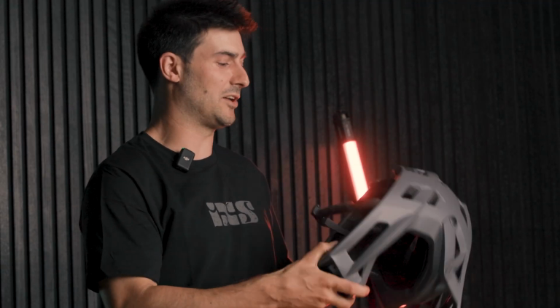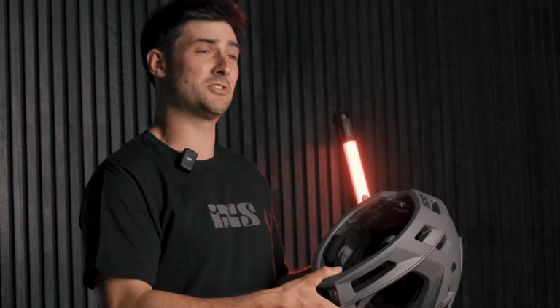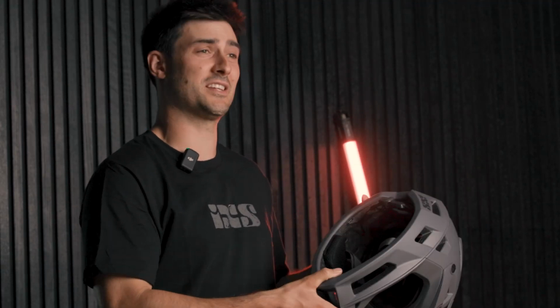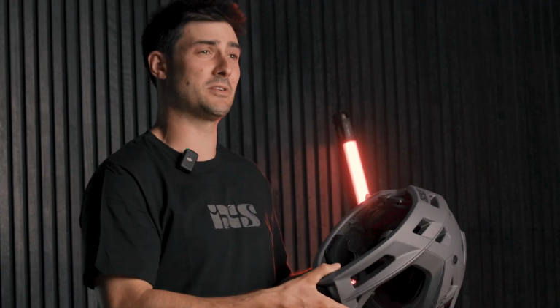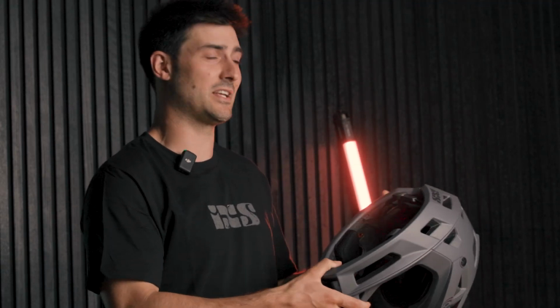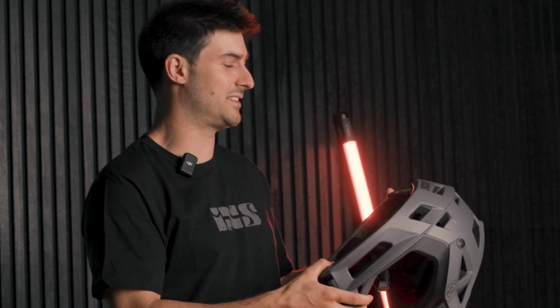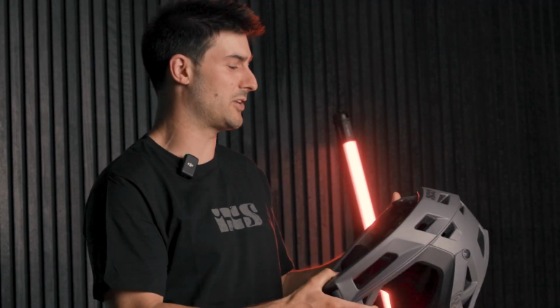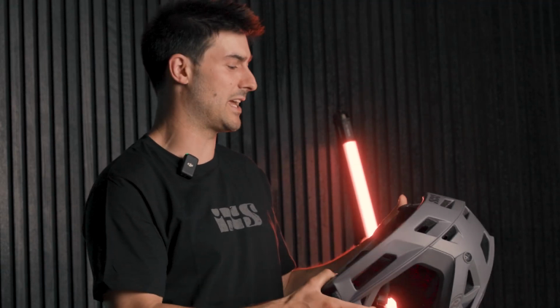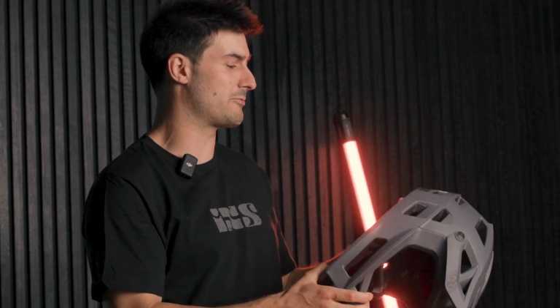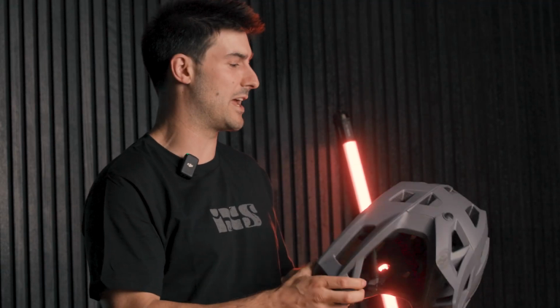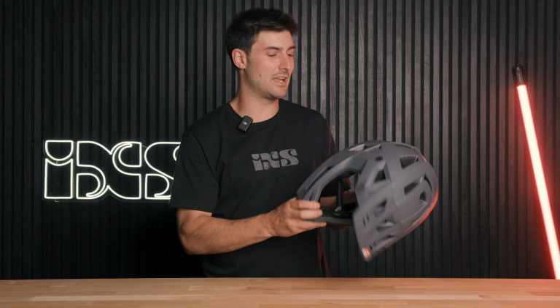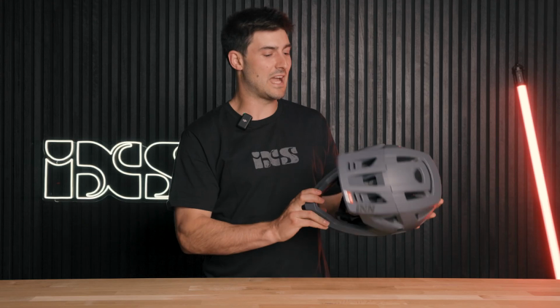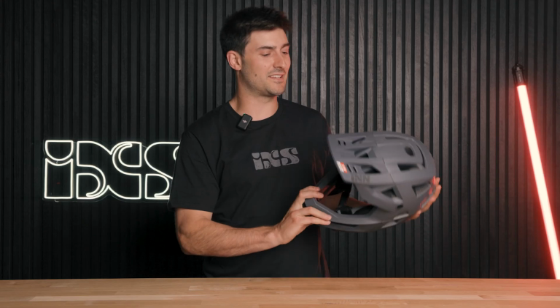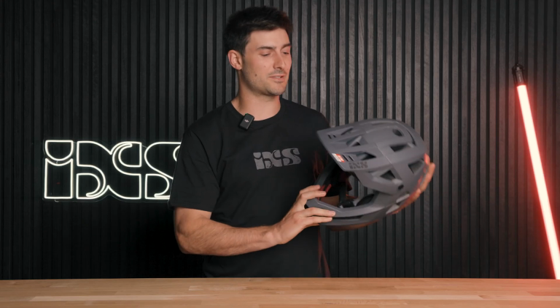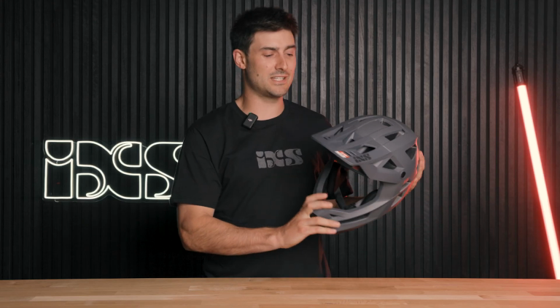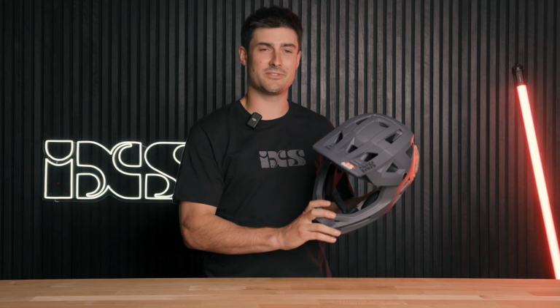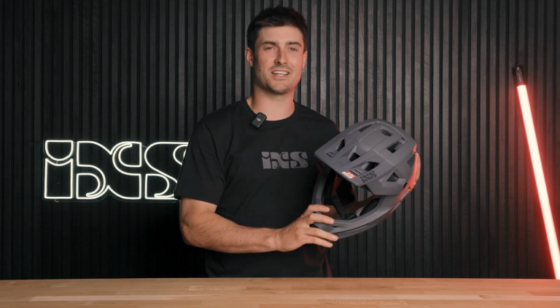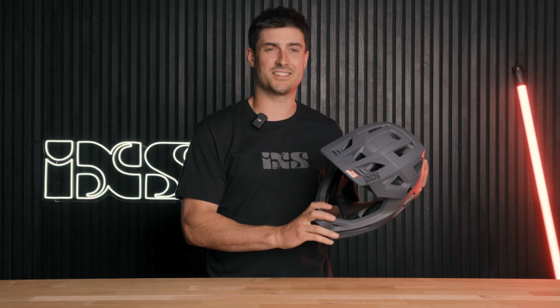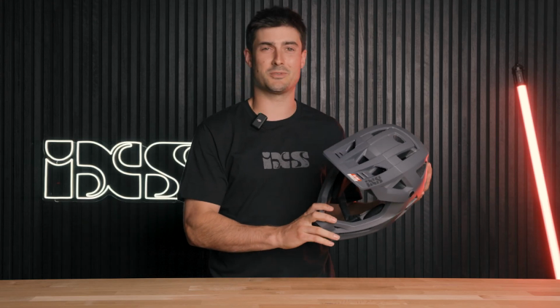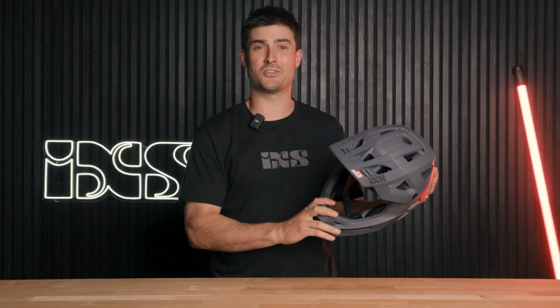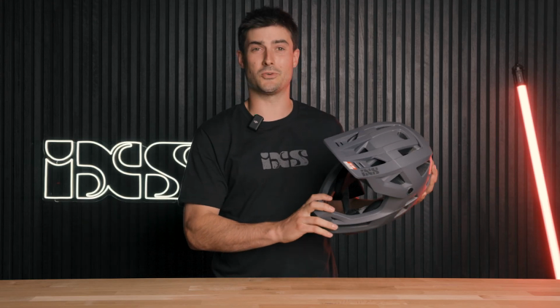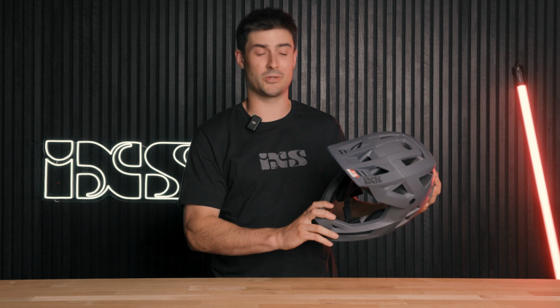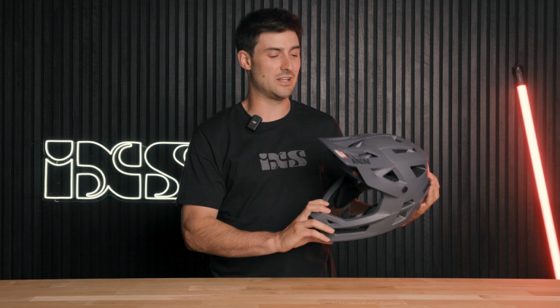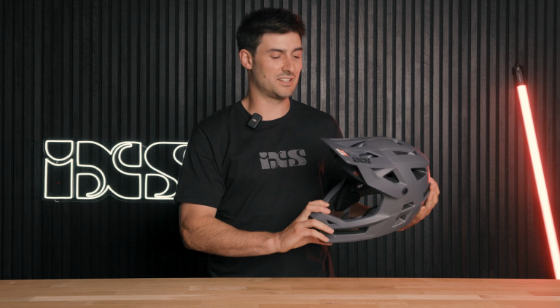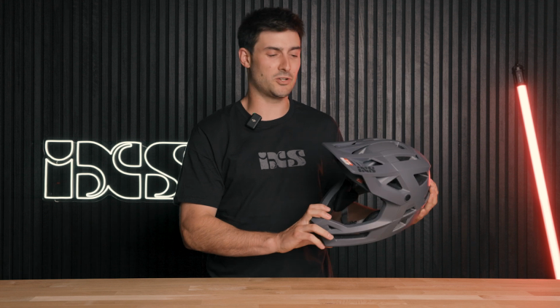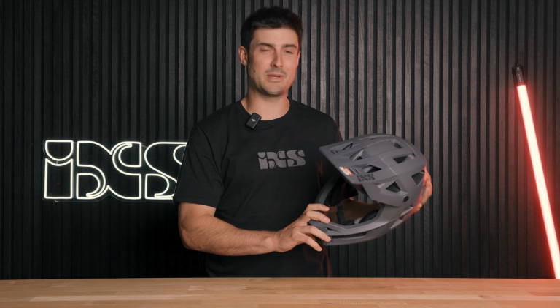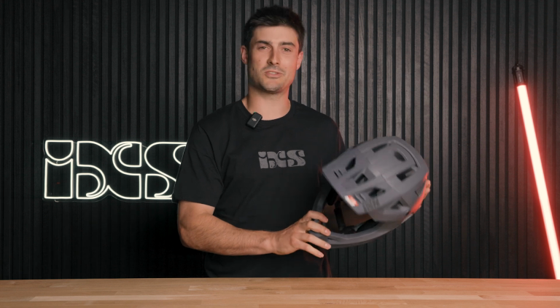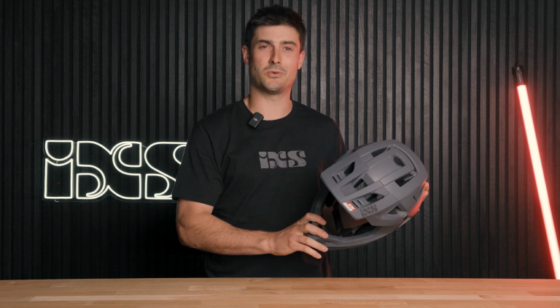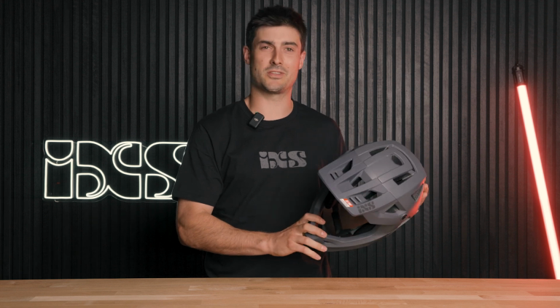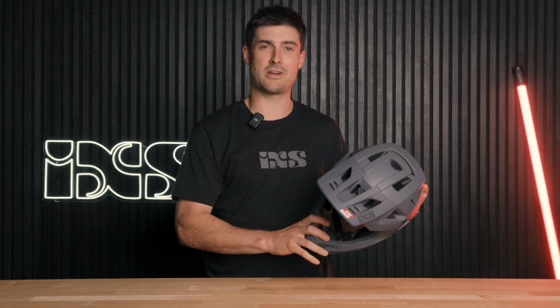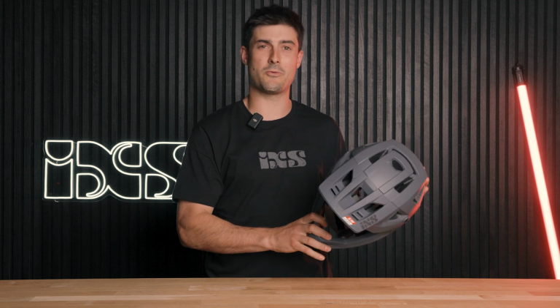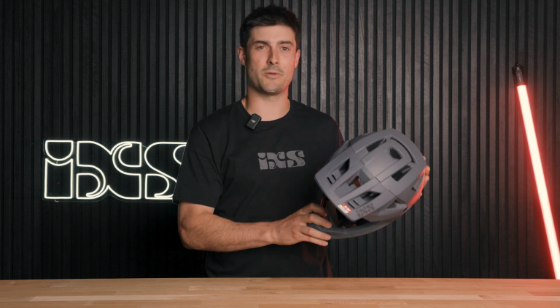There's lots of adjustment on here so you've got to get it right. And there's three different sizes which you can order, so you've got to make sure you order the right one.